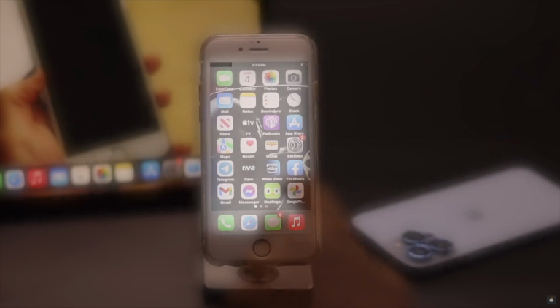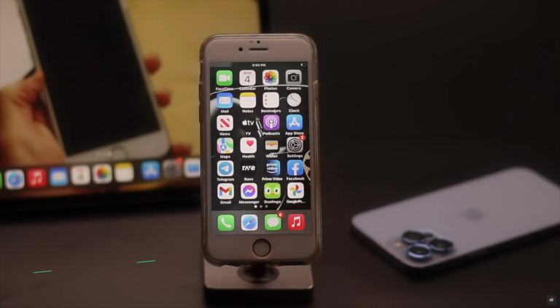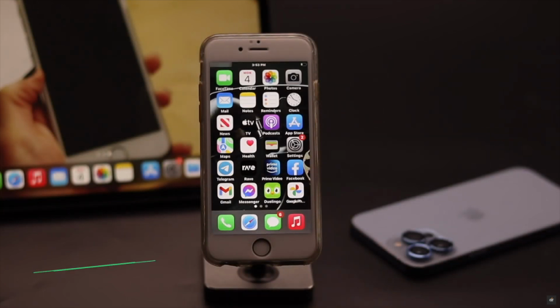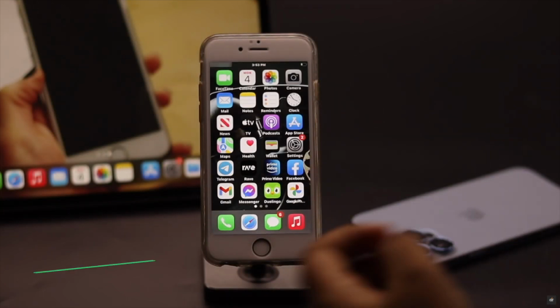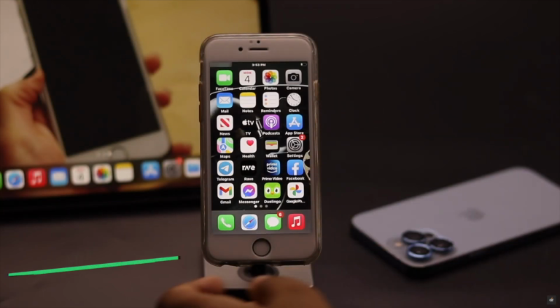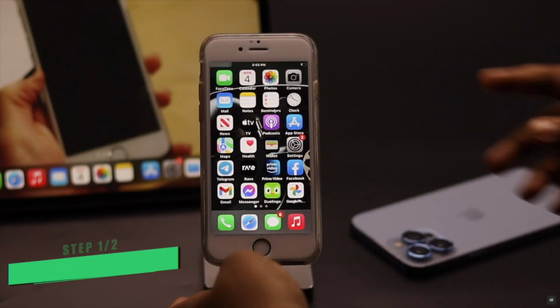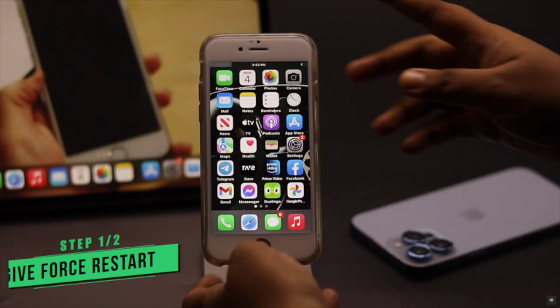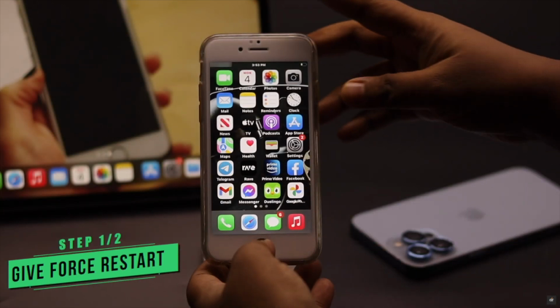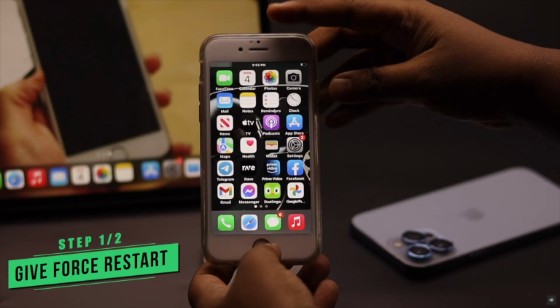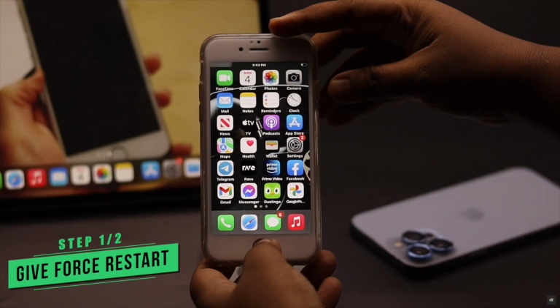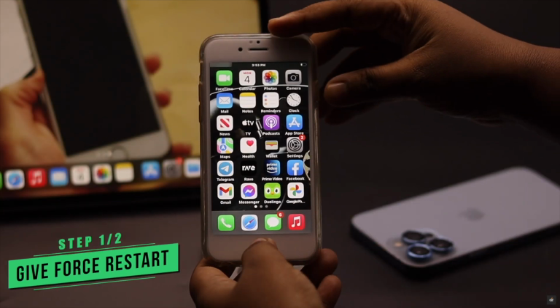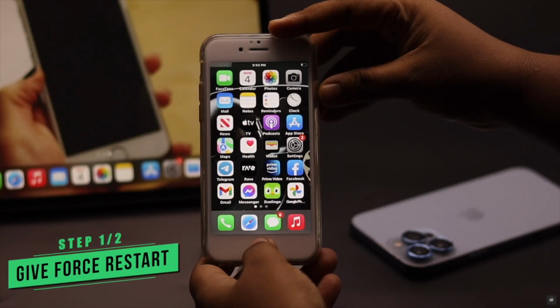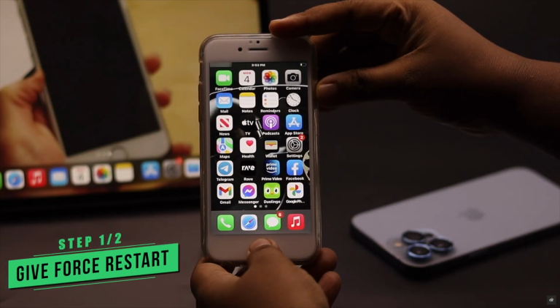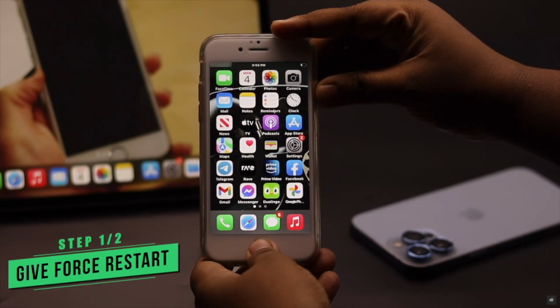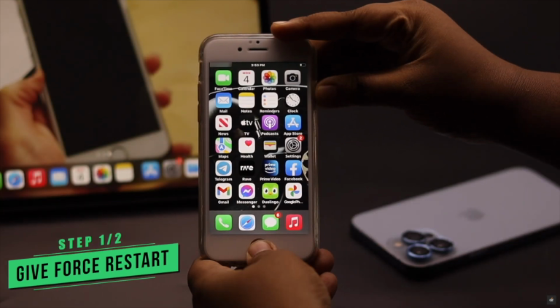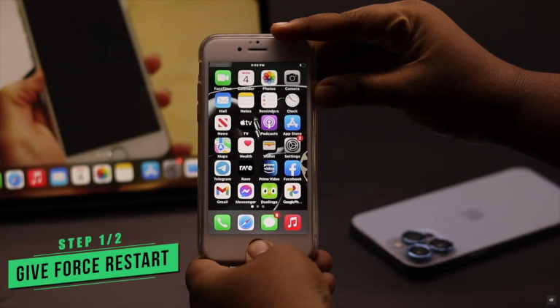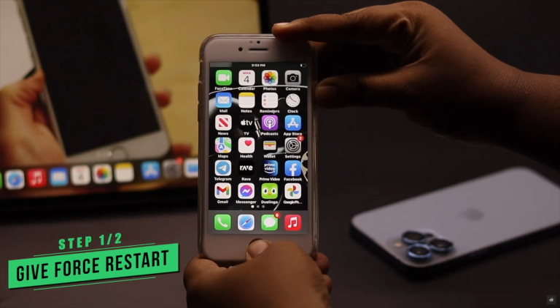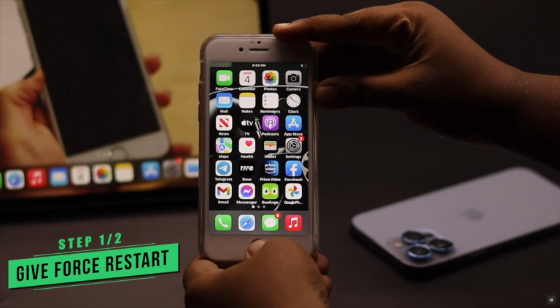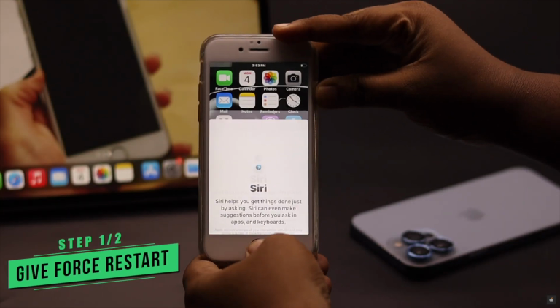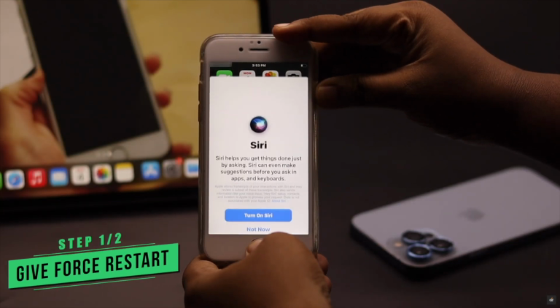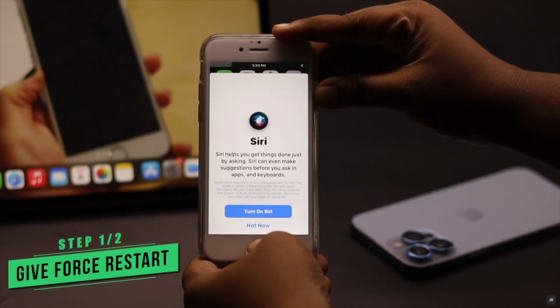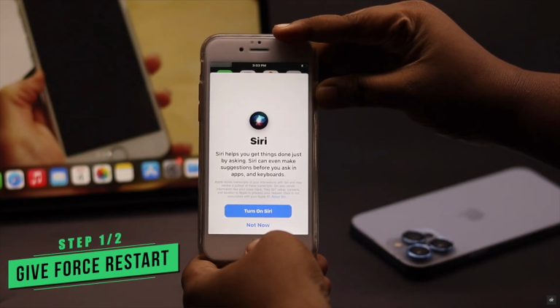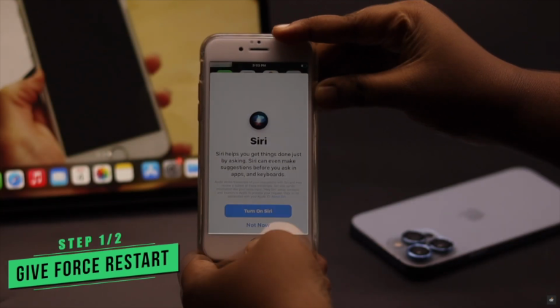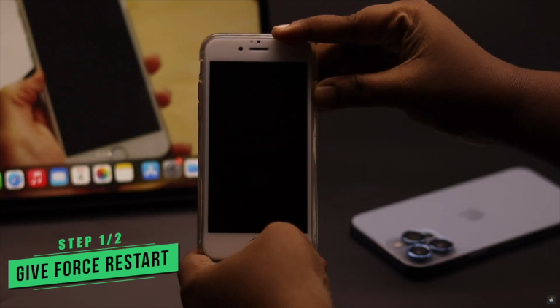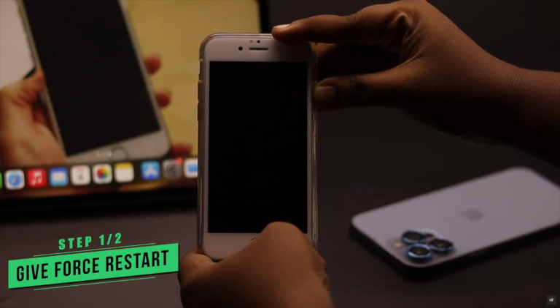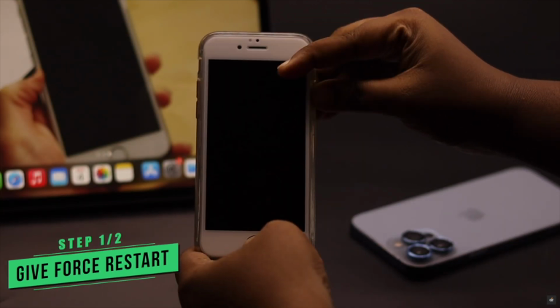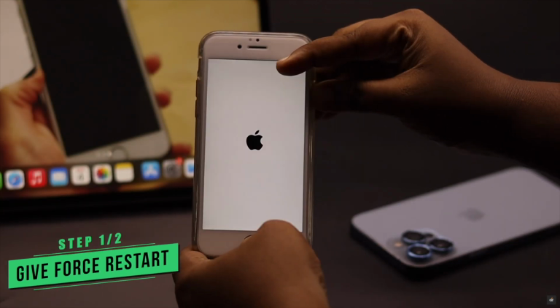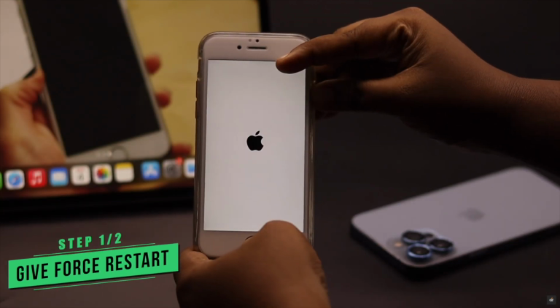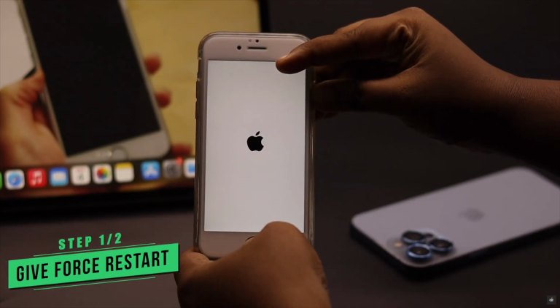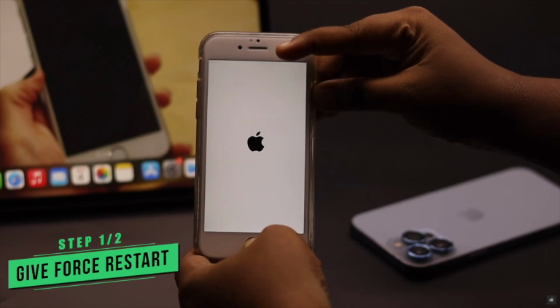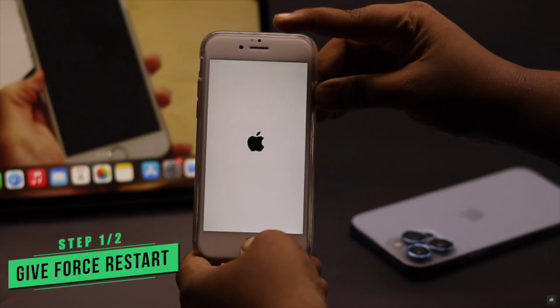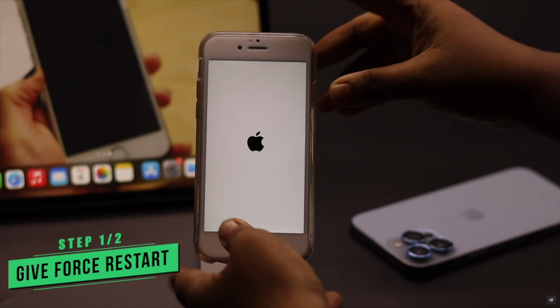This problem can happen due to some software glitch, so simply give it a forced restart.